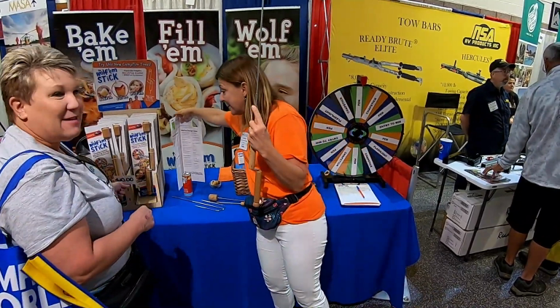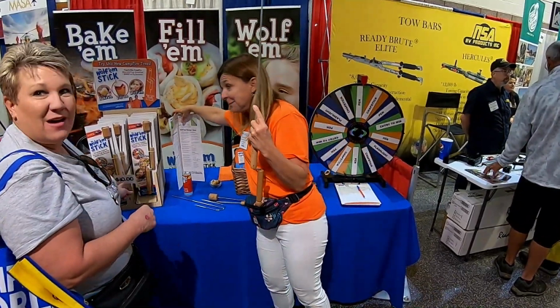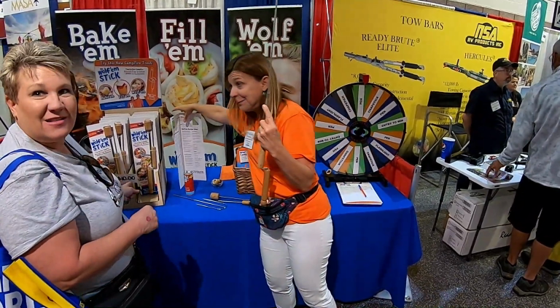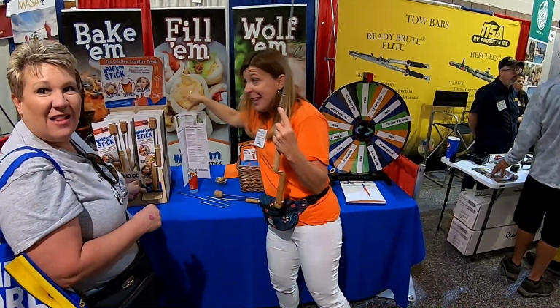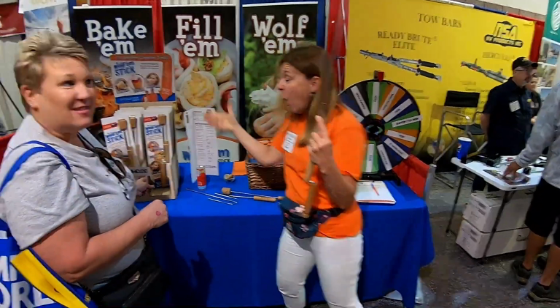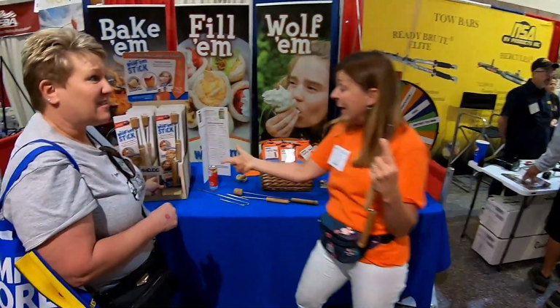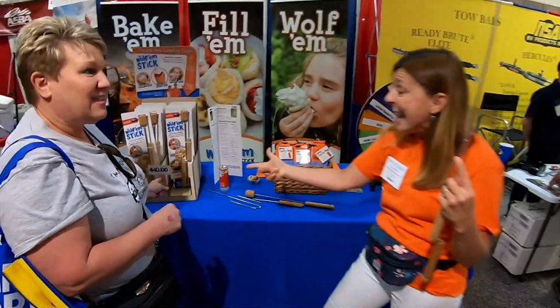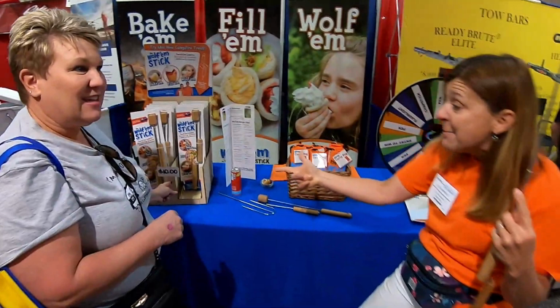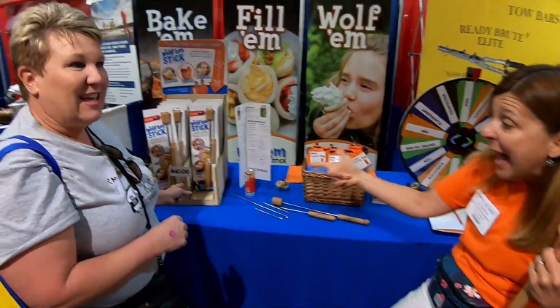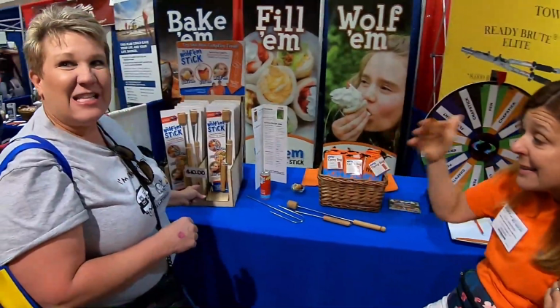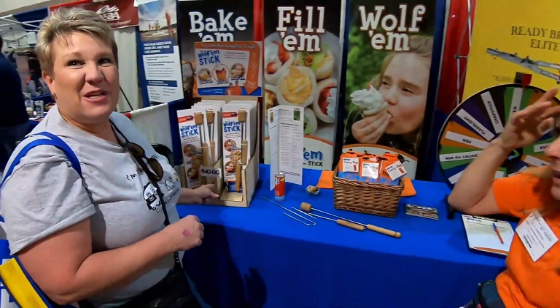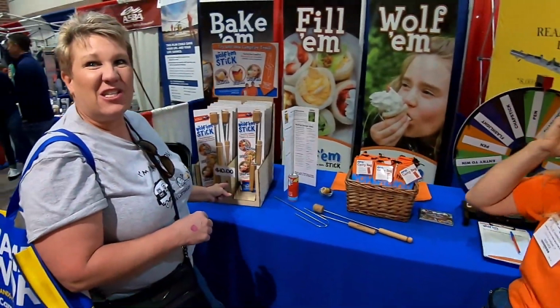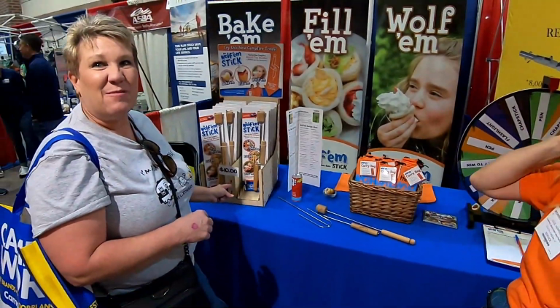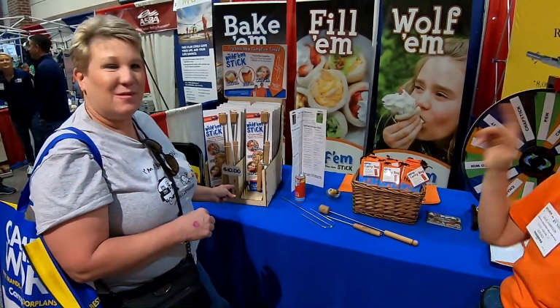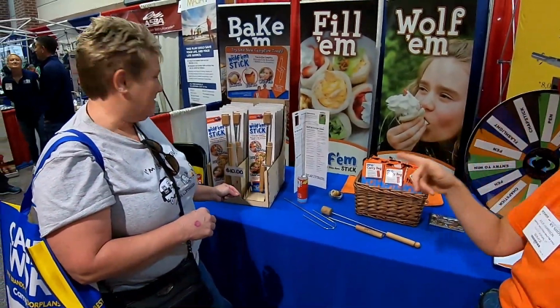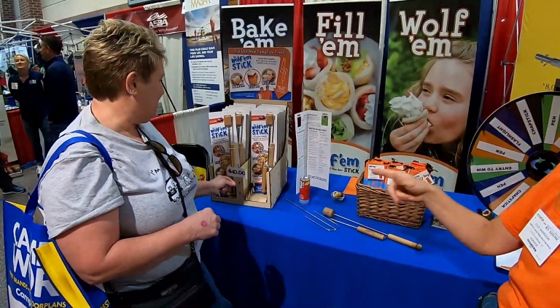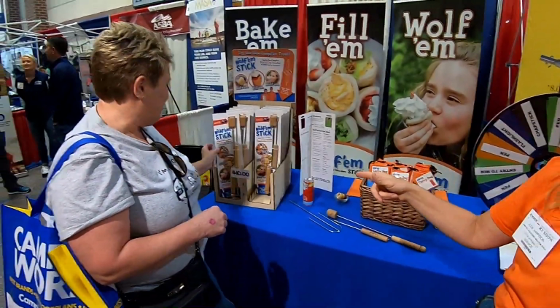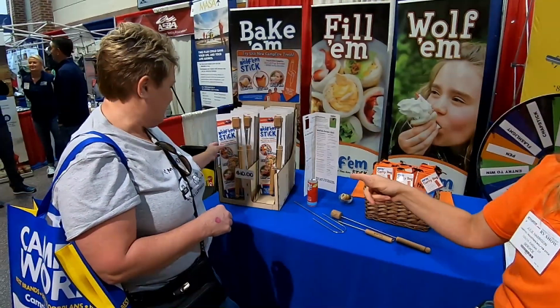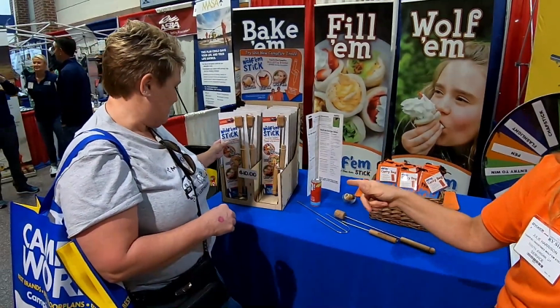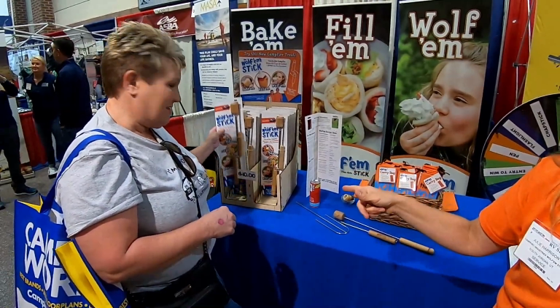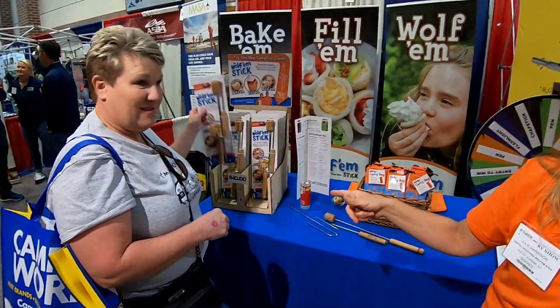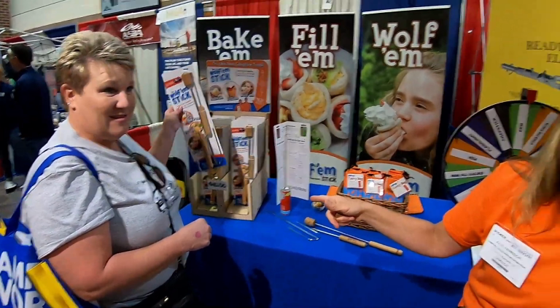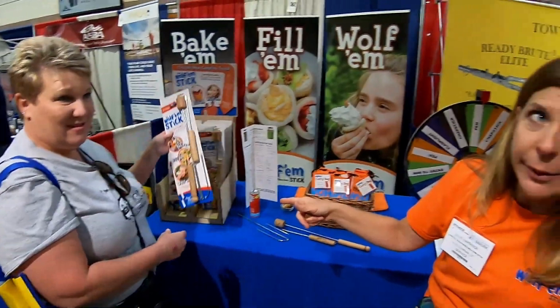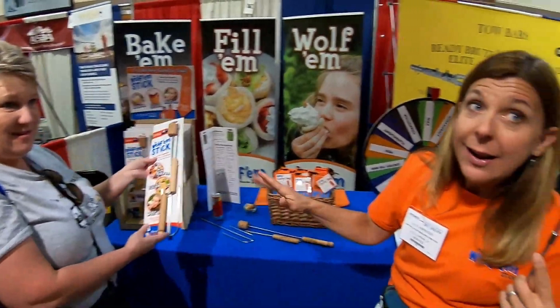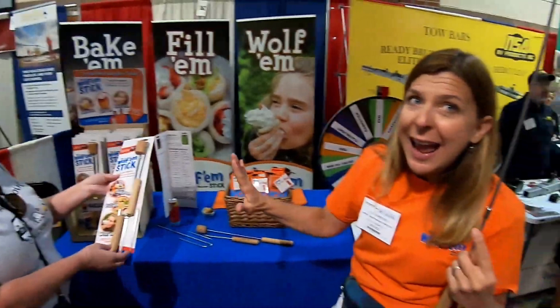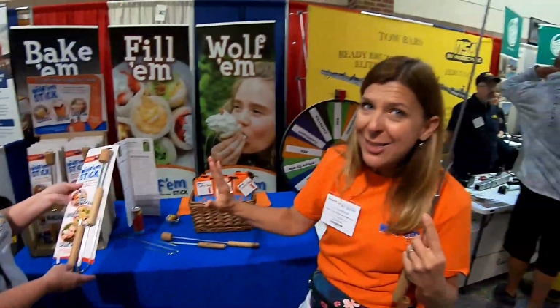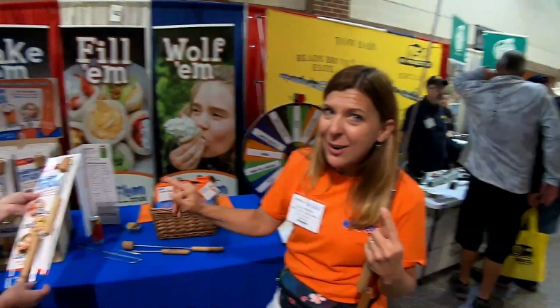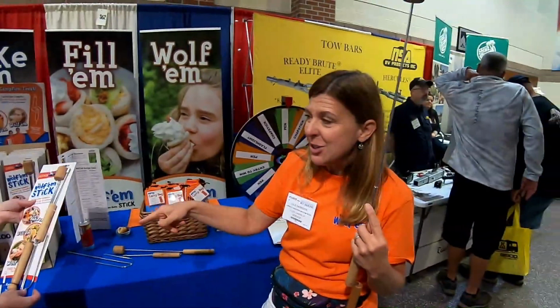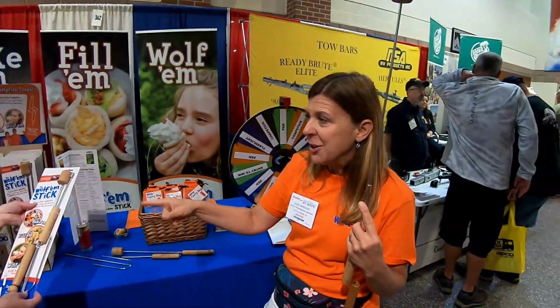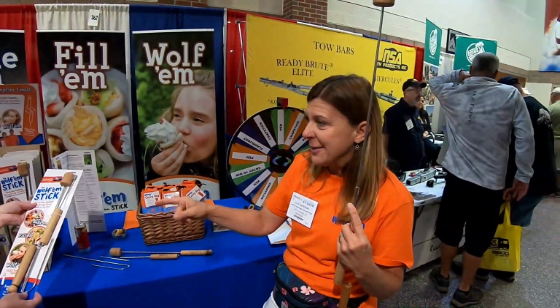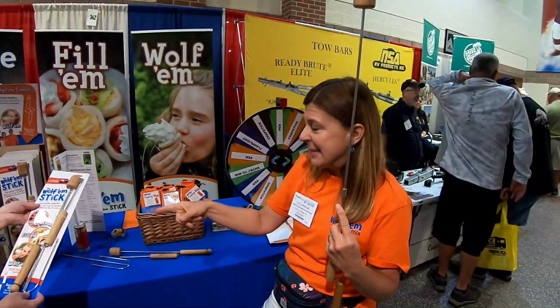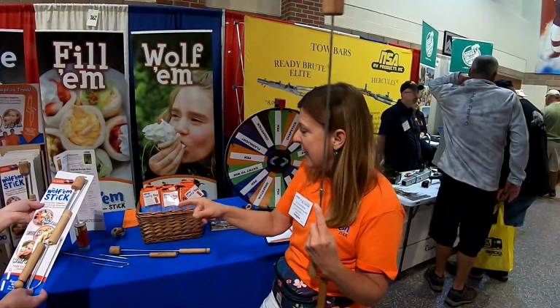That's like $10. Only $10? Yeah, that's pretty cheap — $10. Actually, online it's a little bit more. At the RV Show, $10.